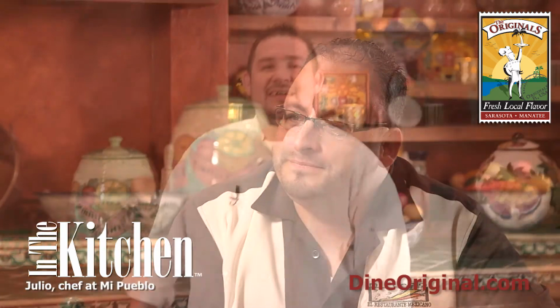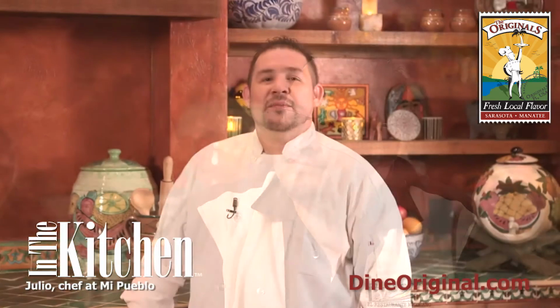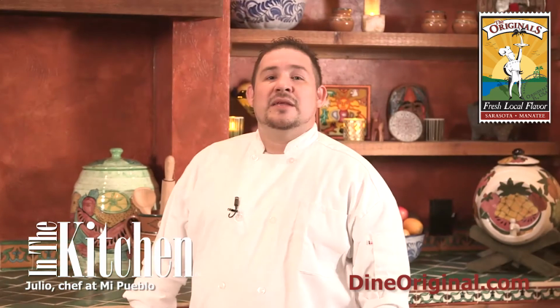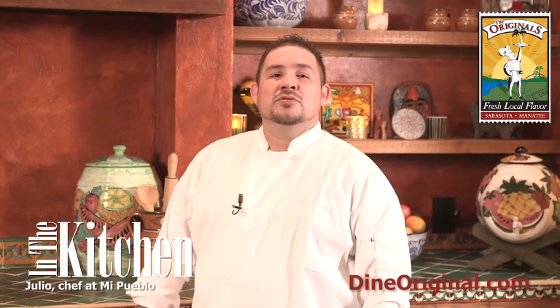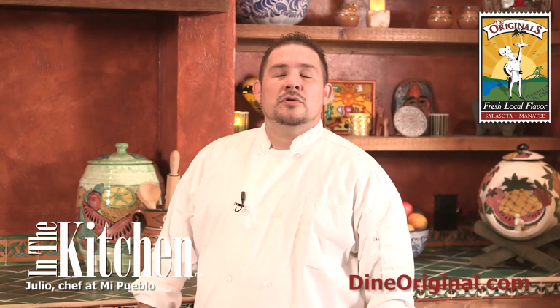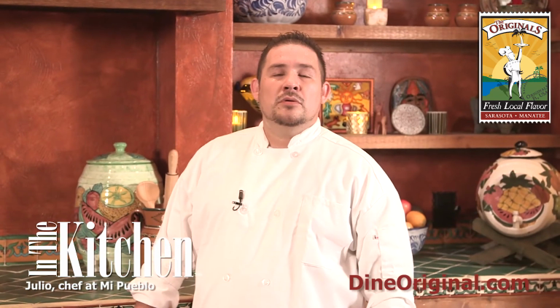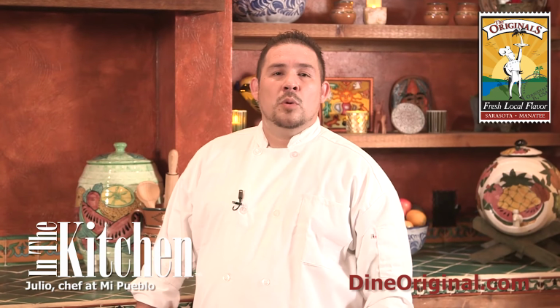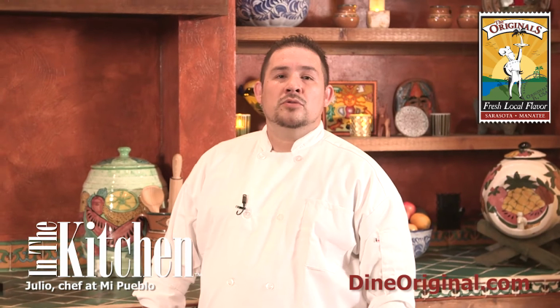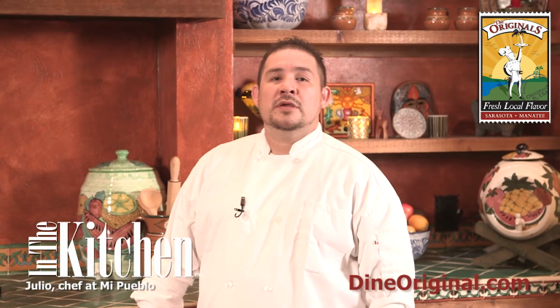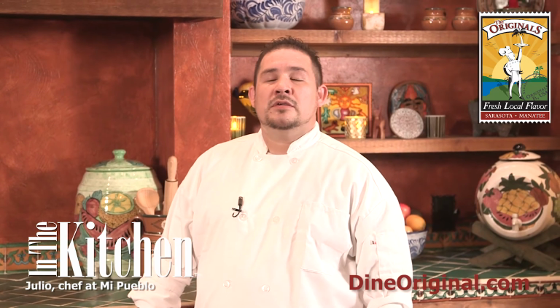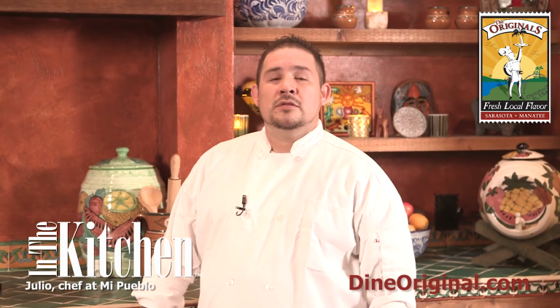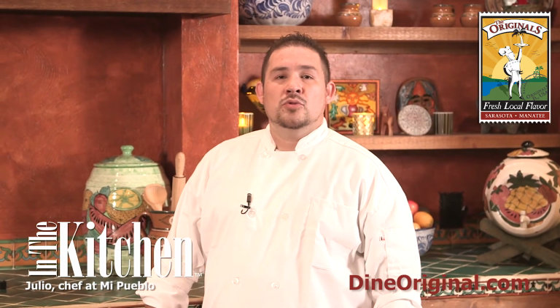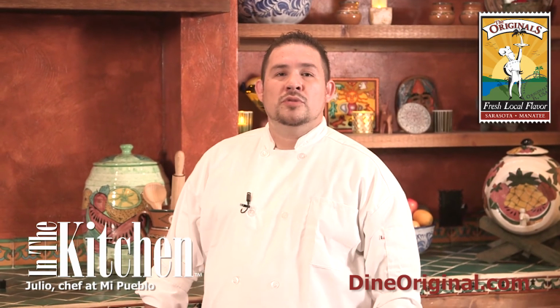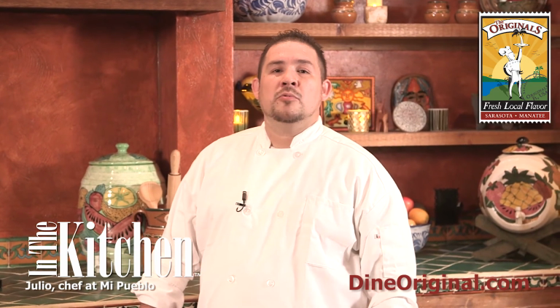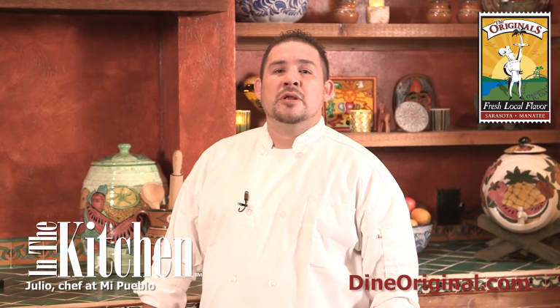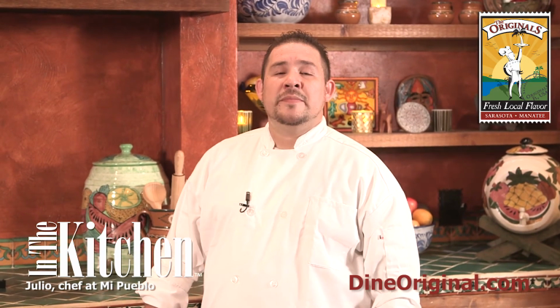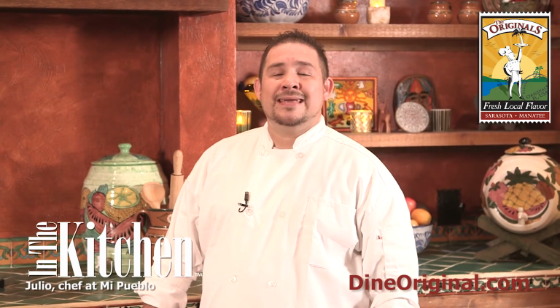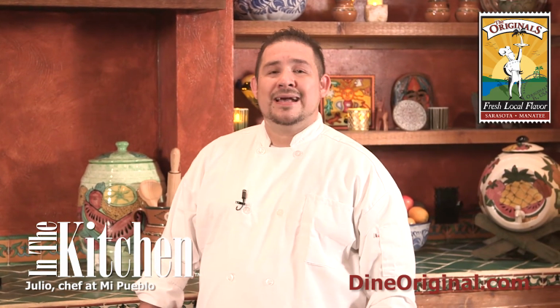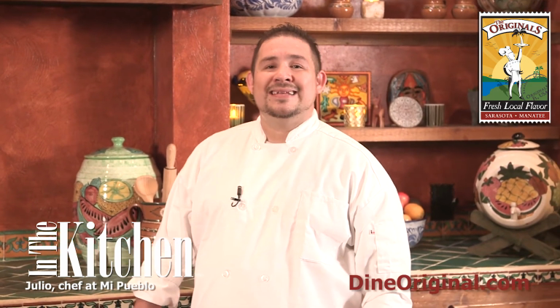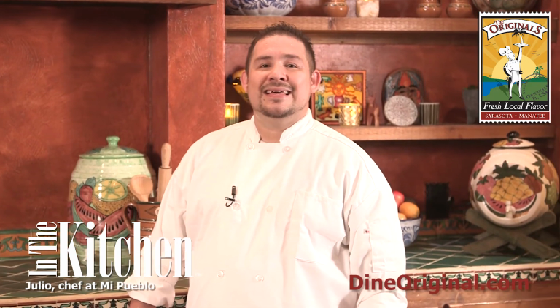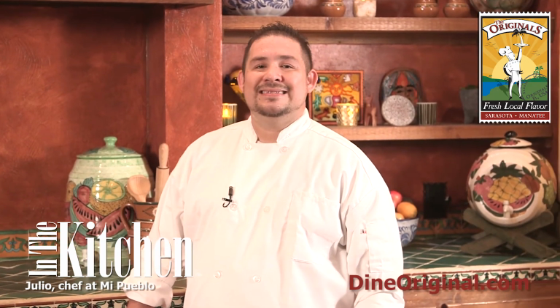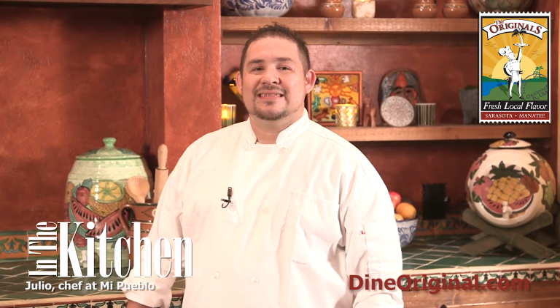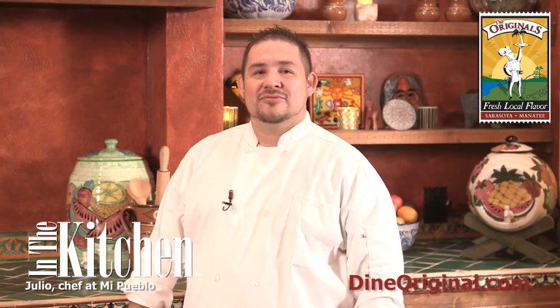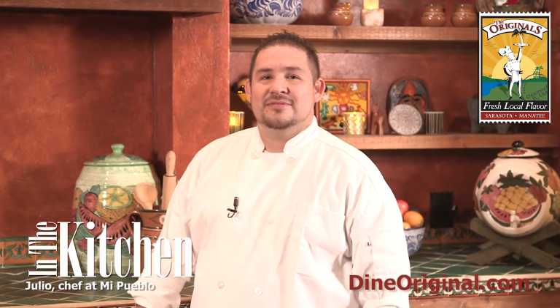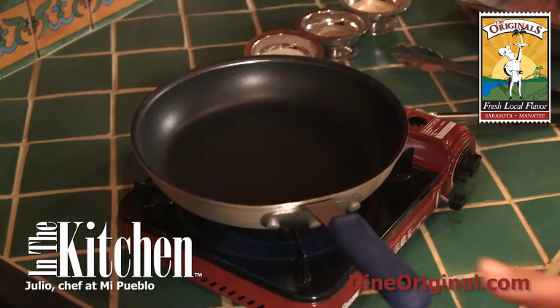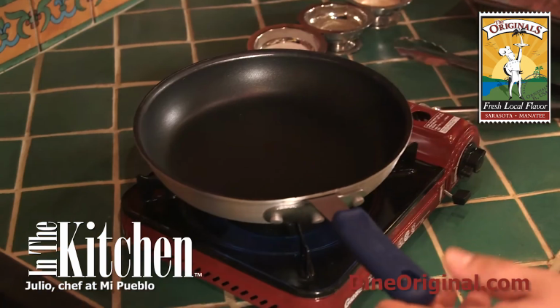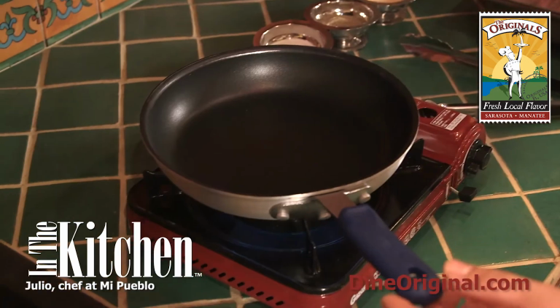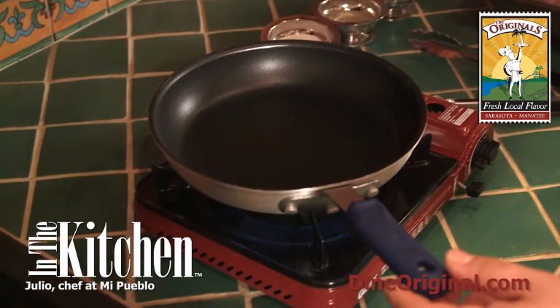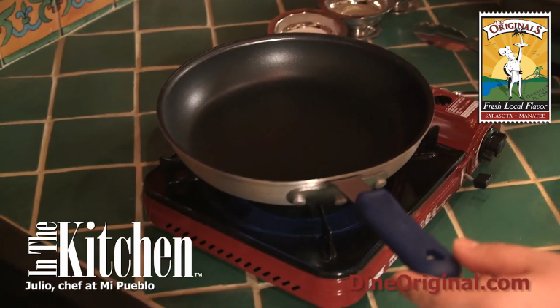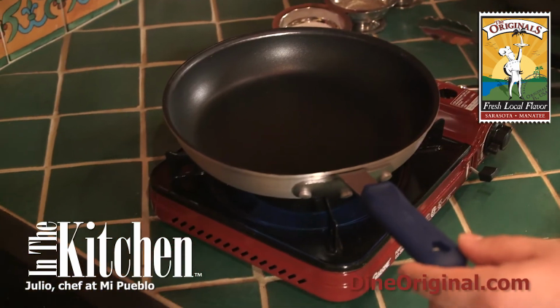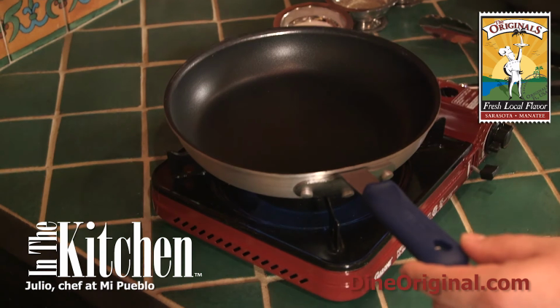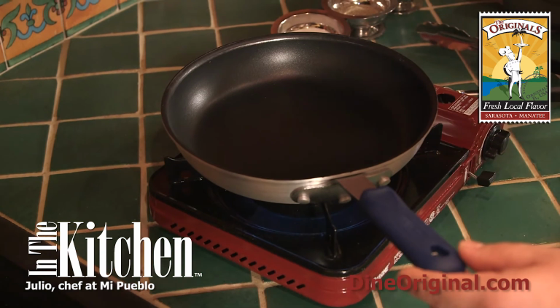Hi, my name is Julio. Welcome to my kitchen. Today we are going to be making carne asada steak tacos. Now we're going to cook the meal.